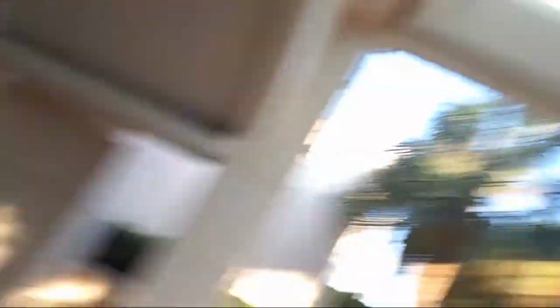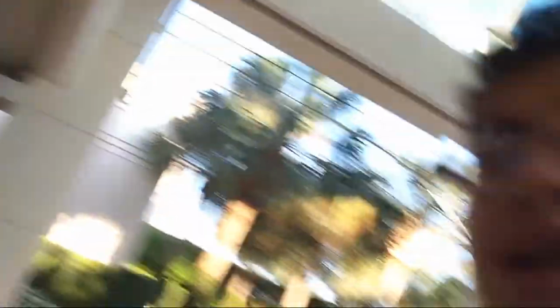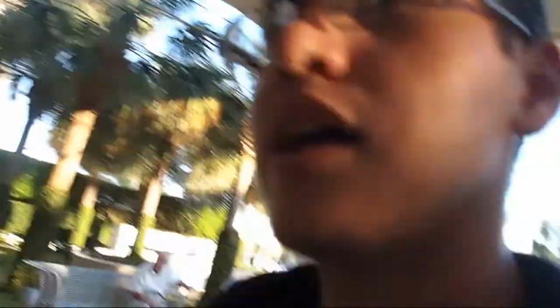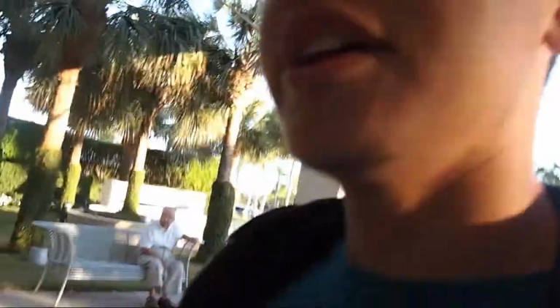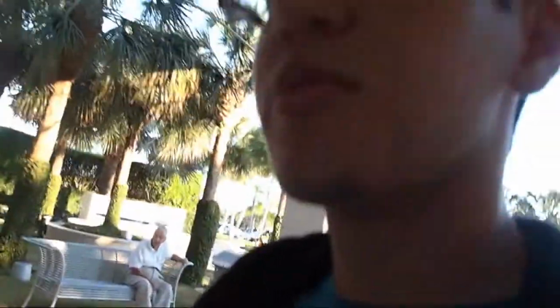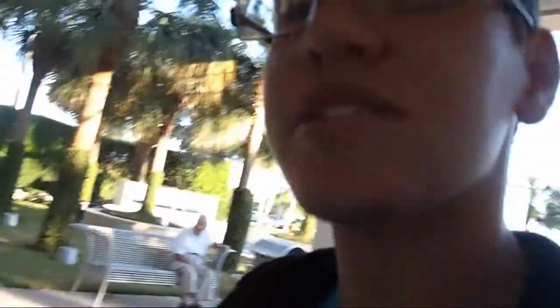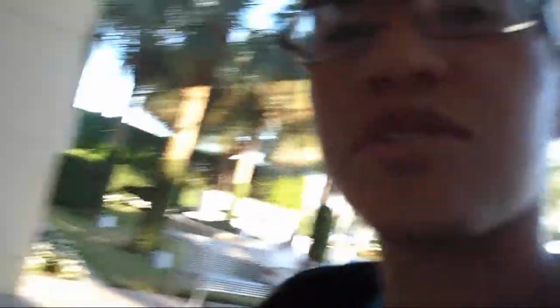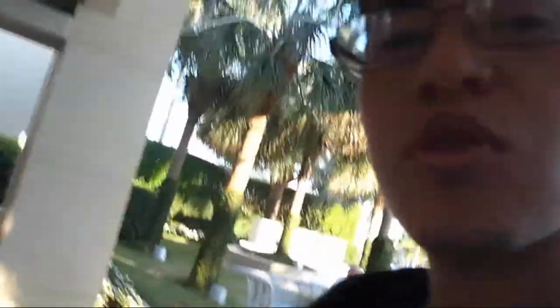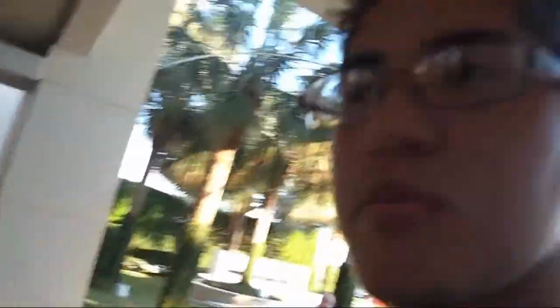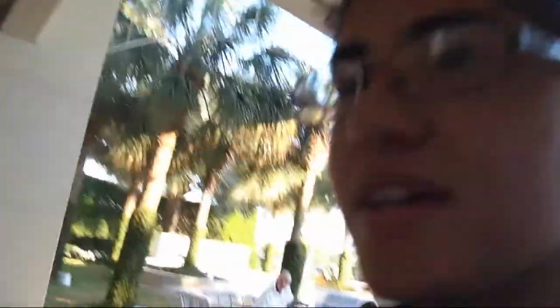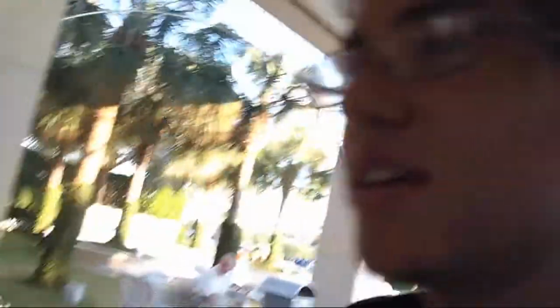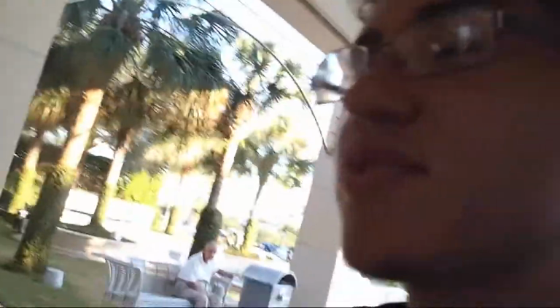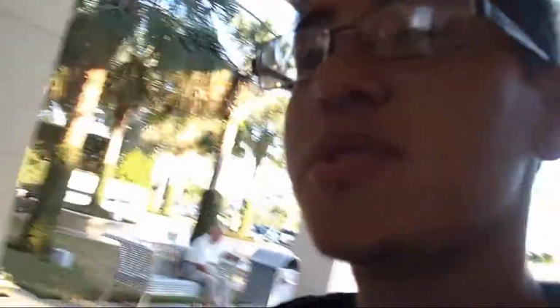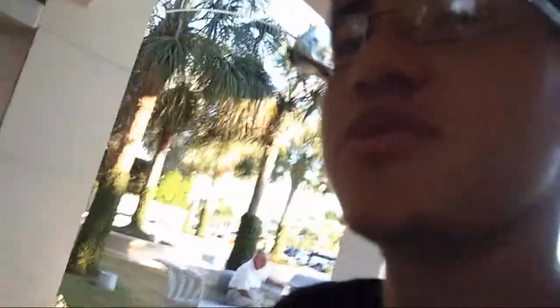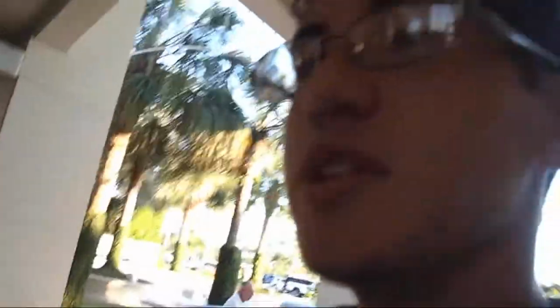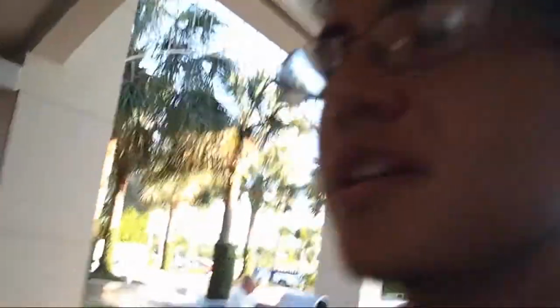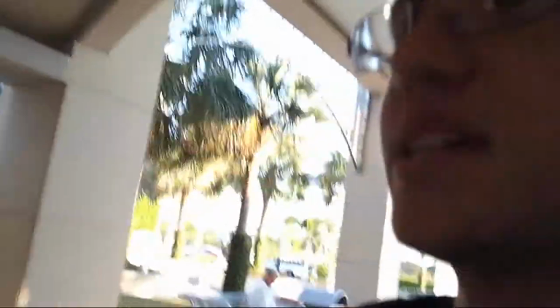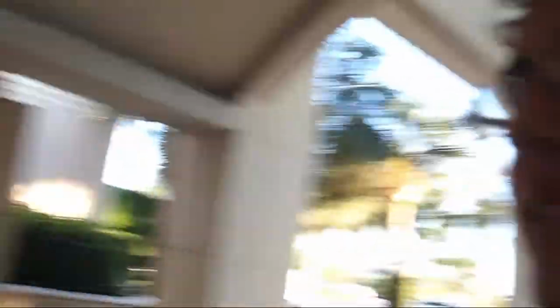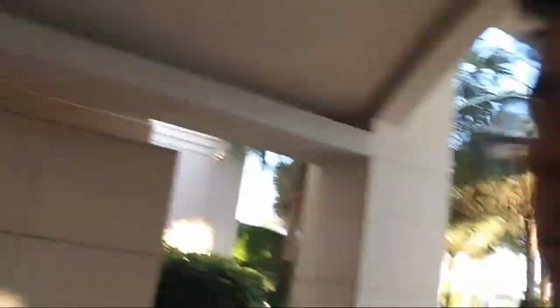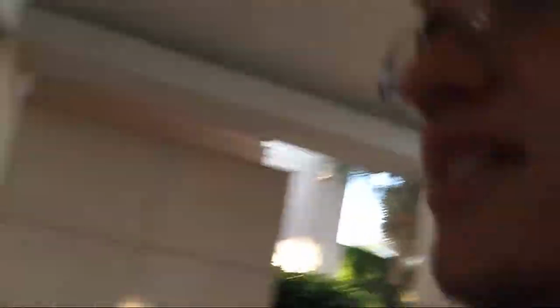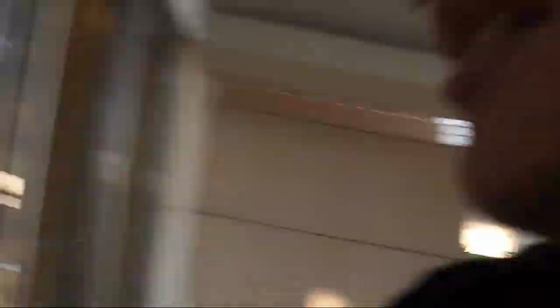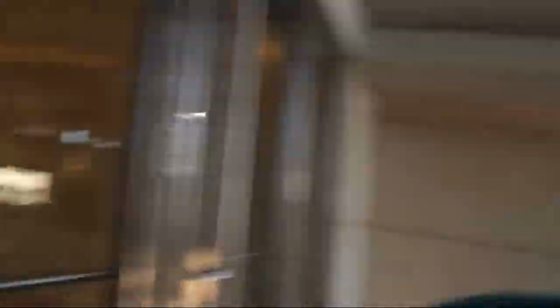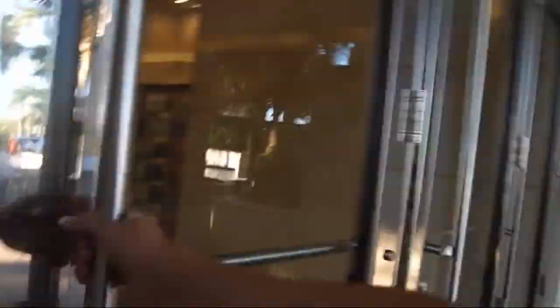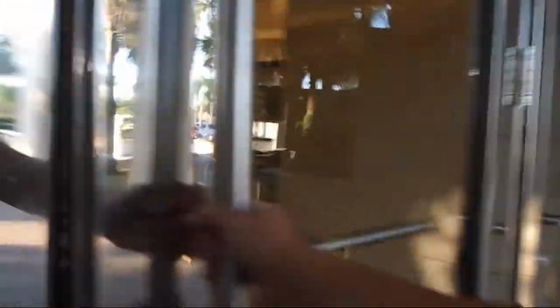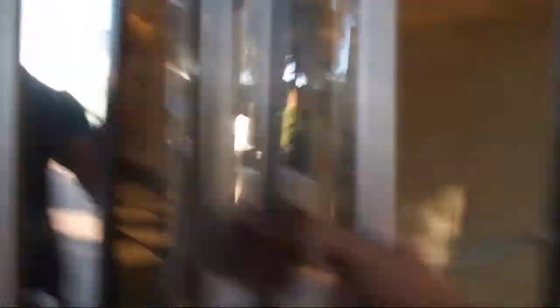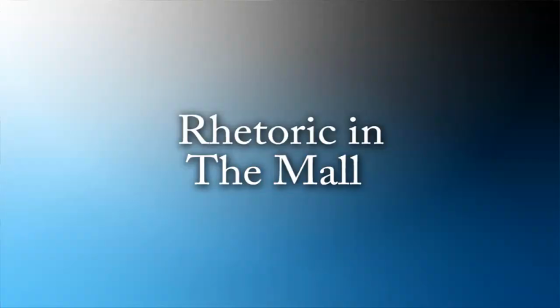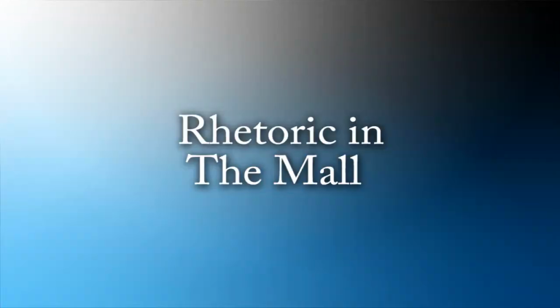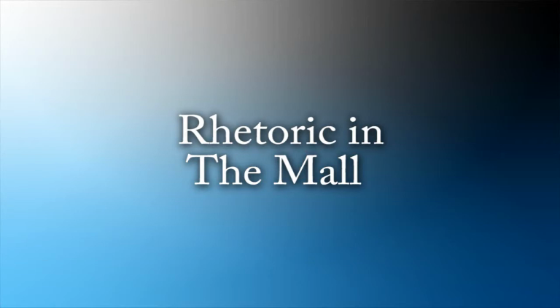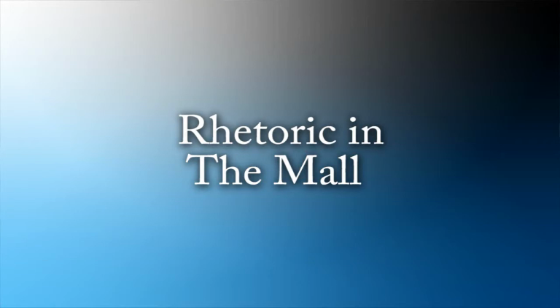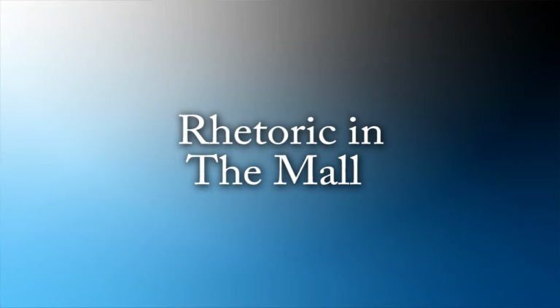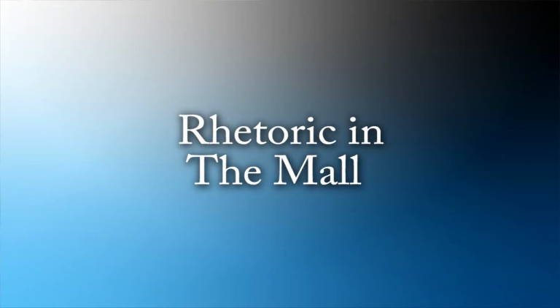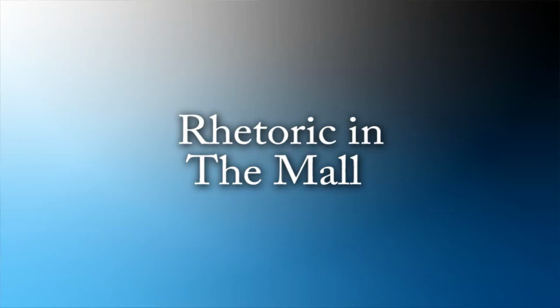And here we enter the gold mine of commercial rhetoric. Gardens Mall.